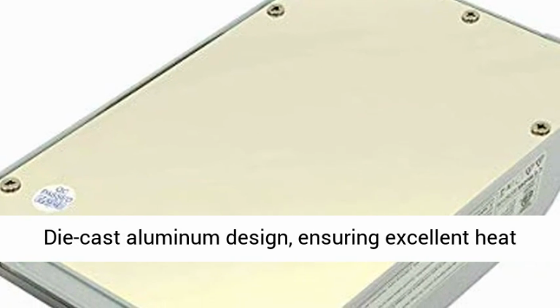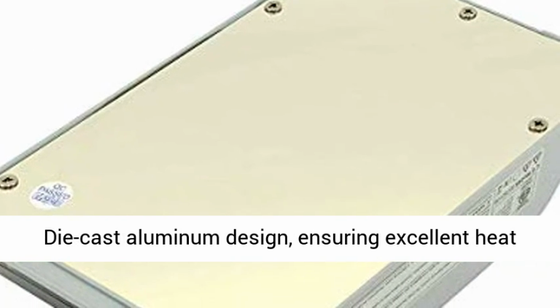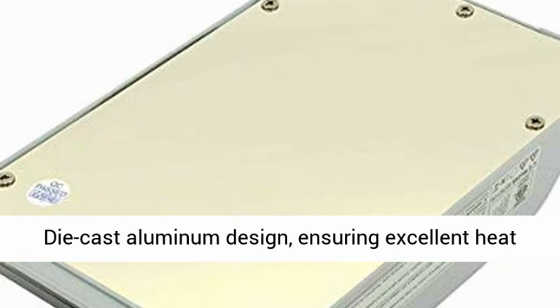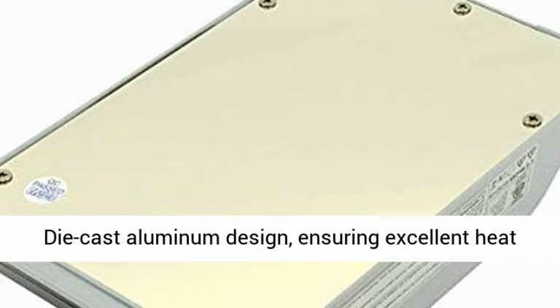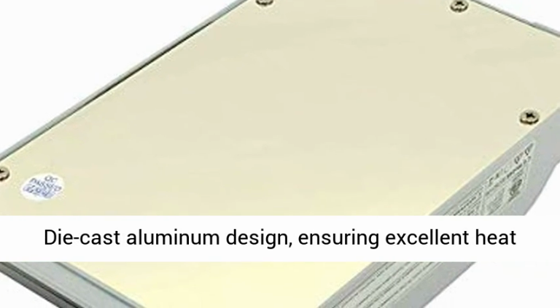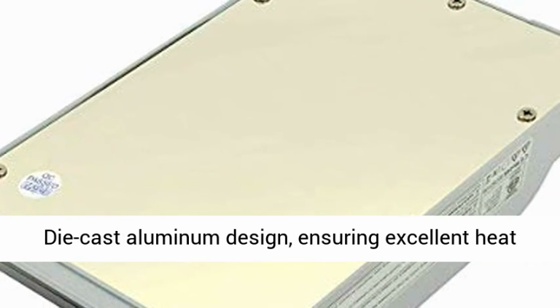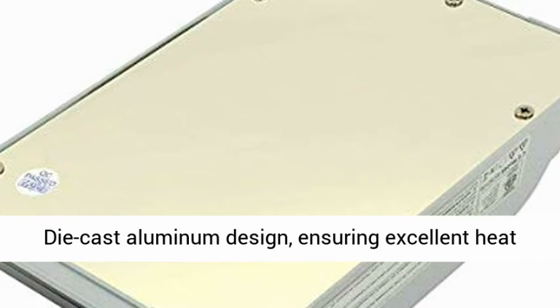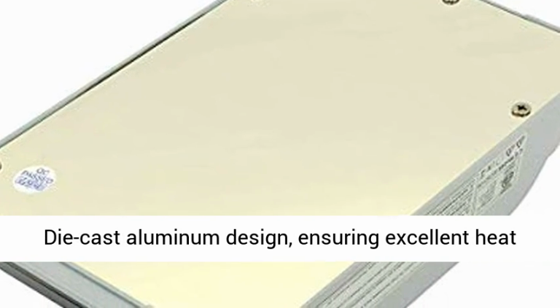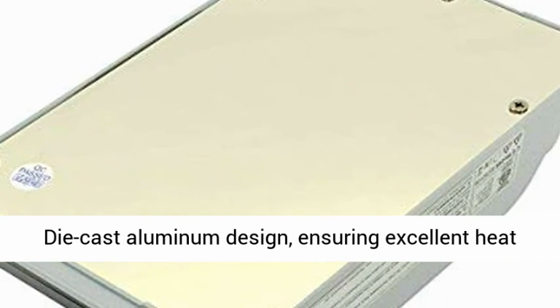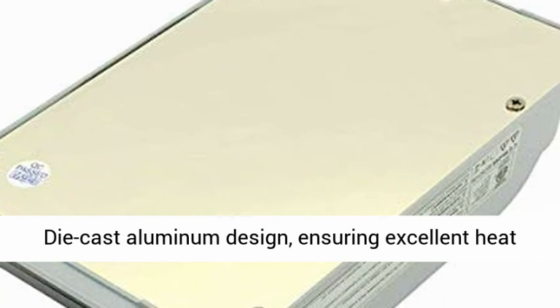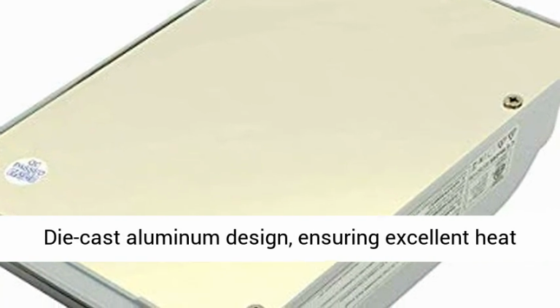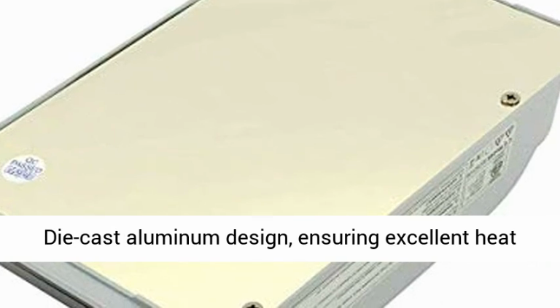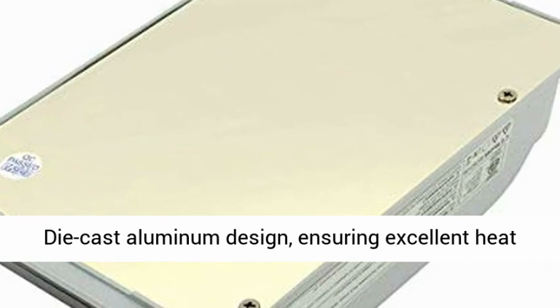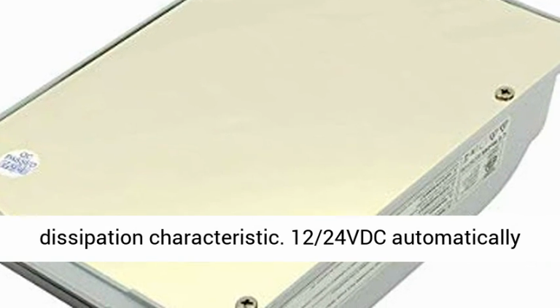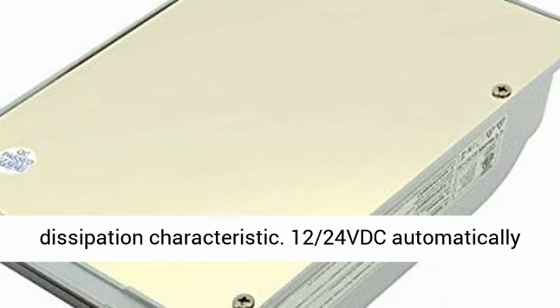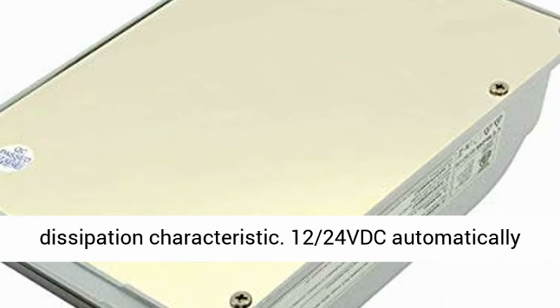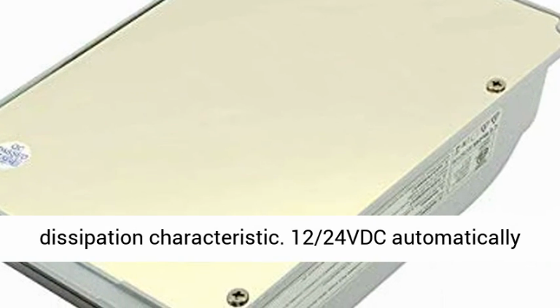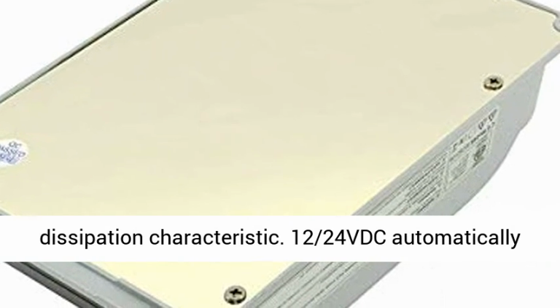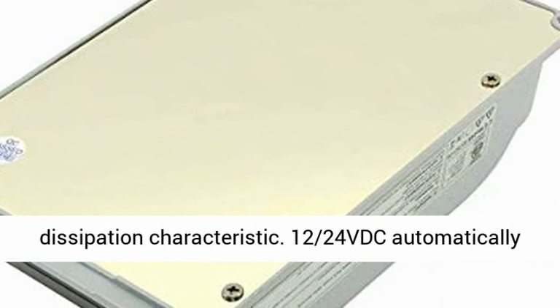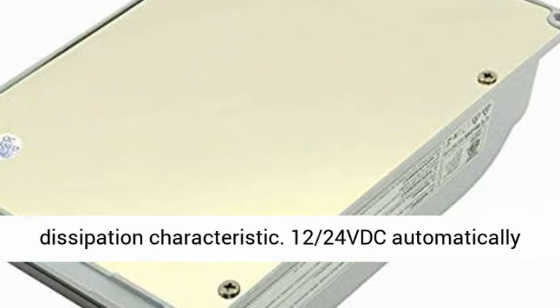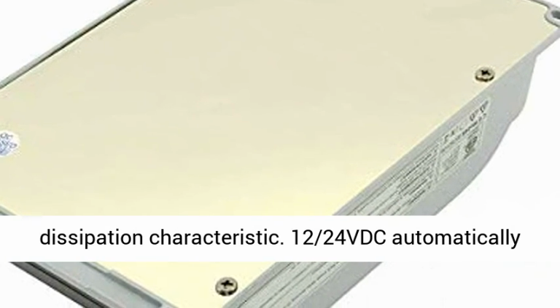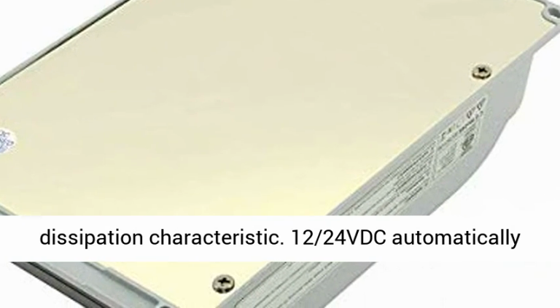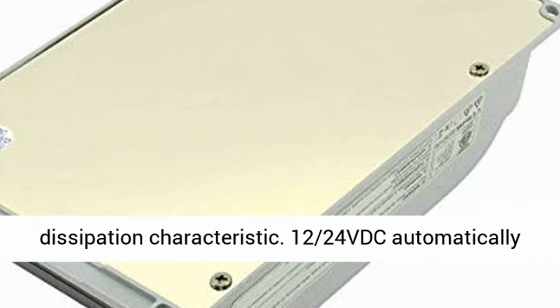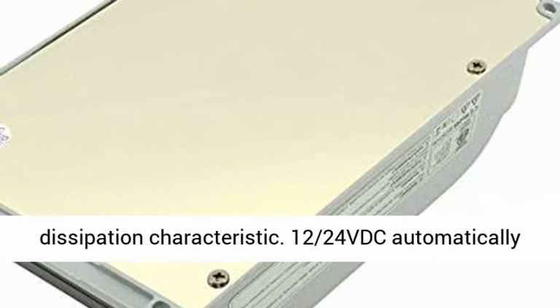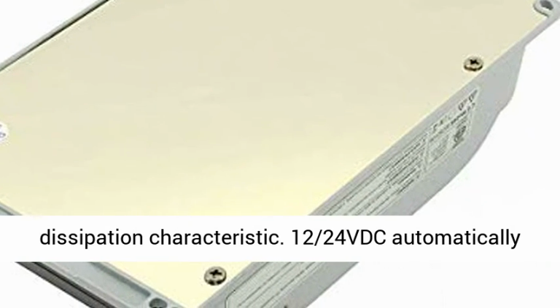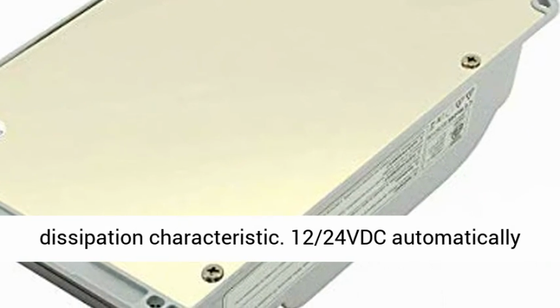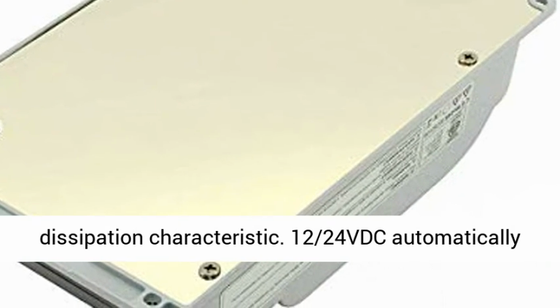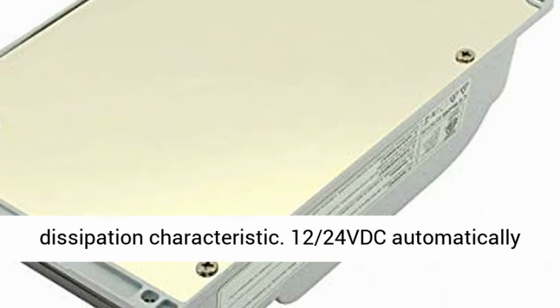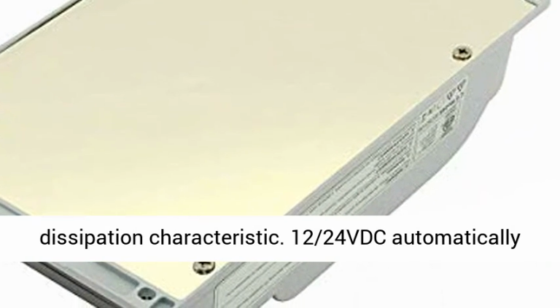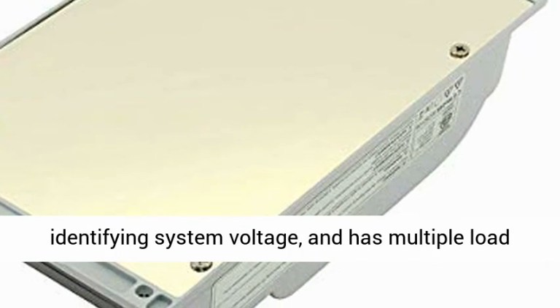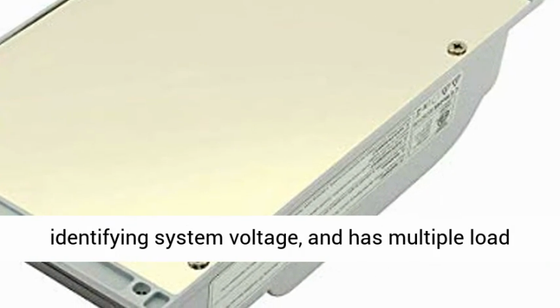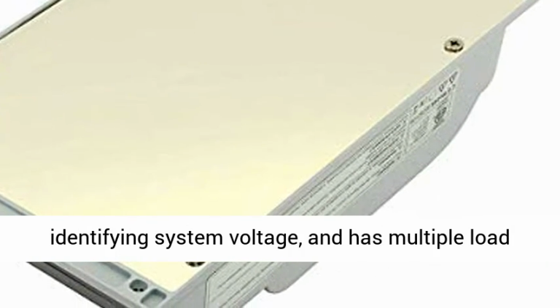Wide MPP operating voltage range. Die cast aluminum design, ensuring excellent heat dissipation characteristics.